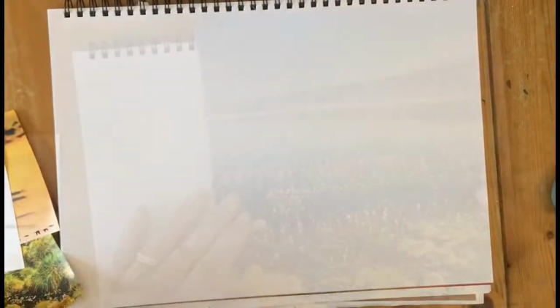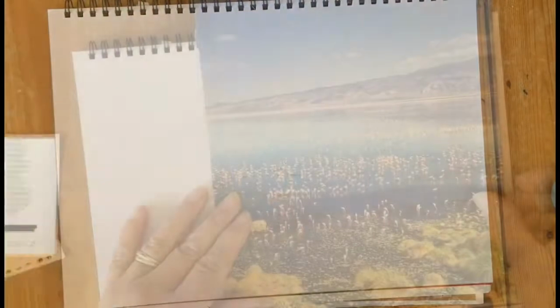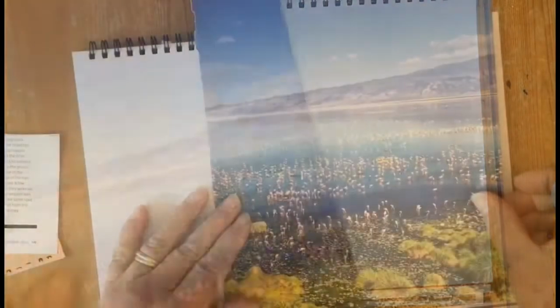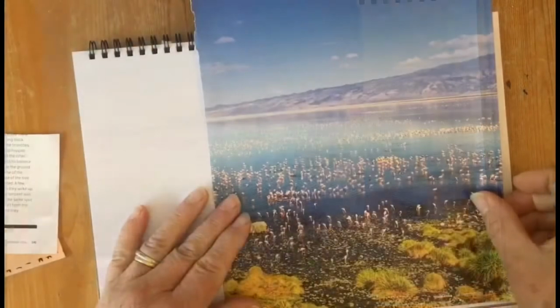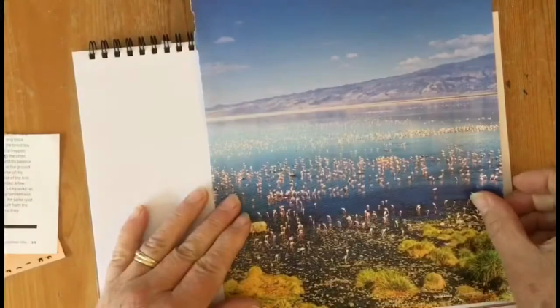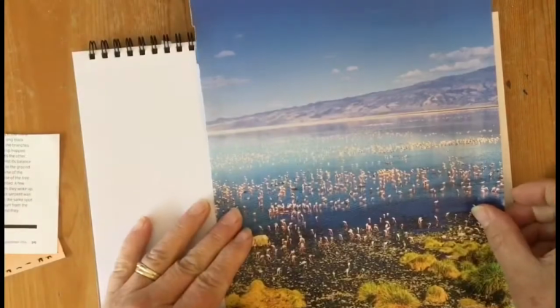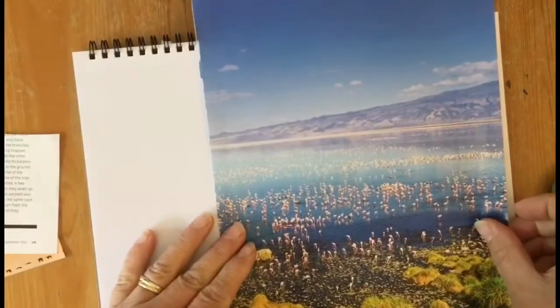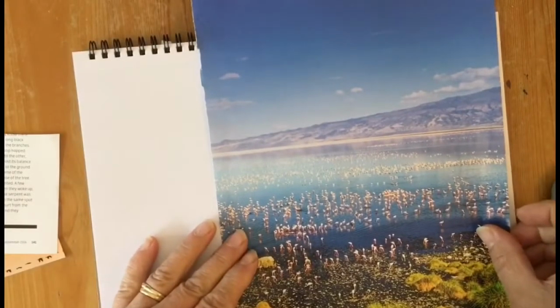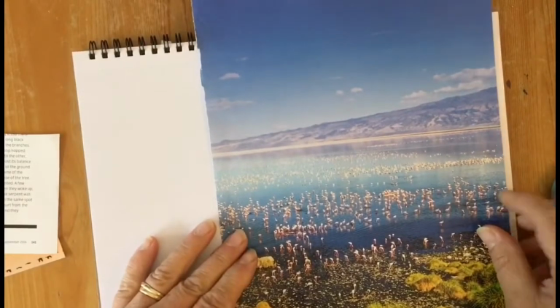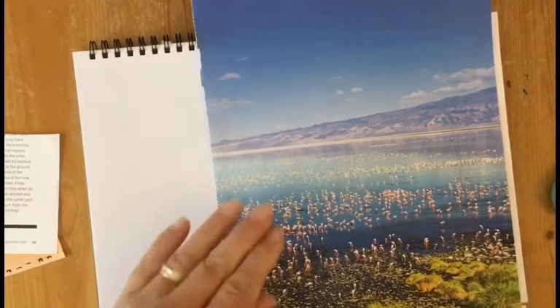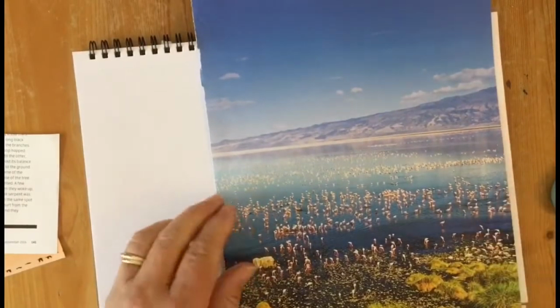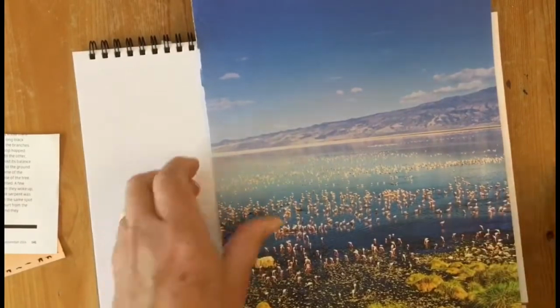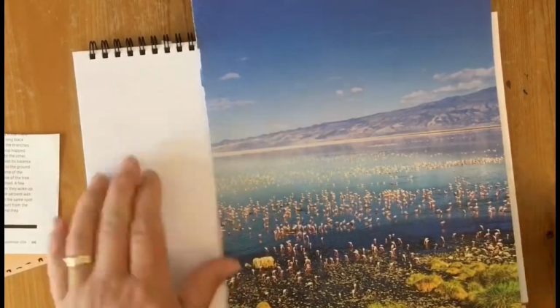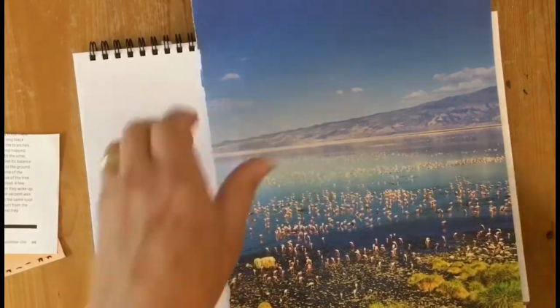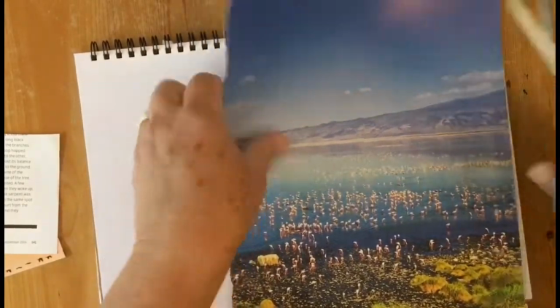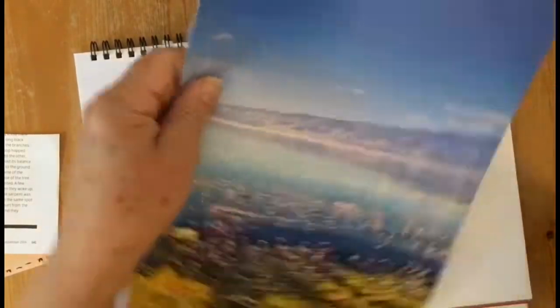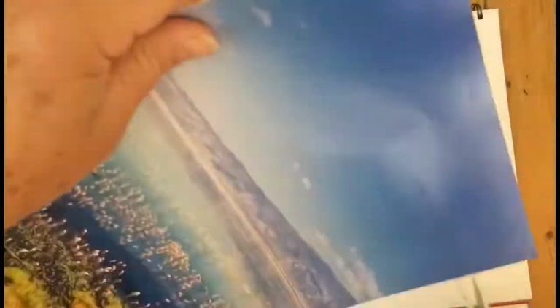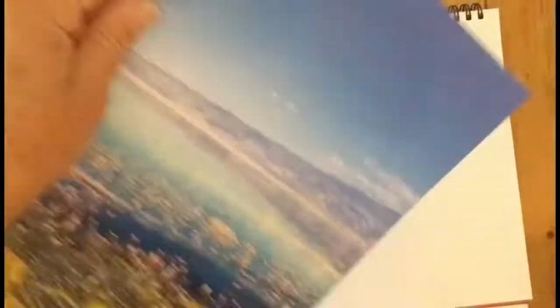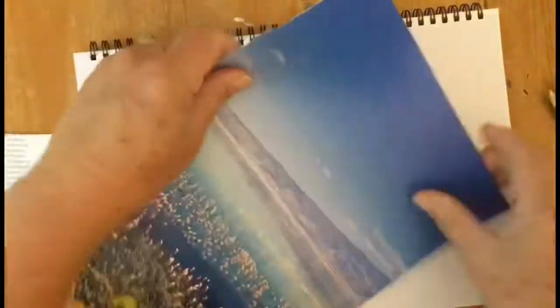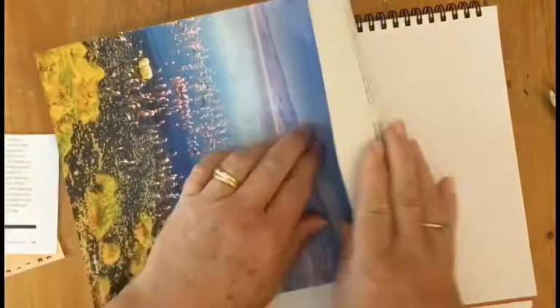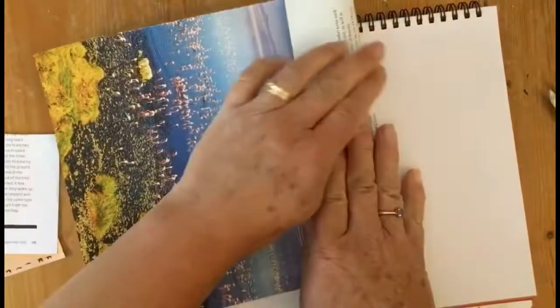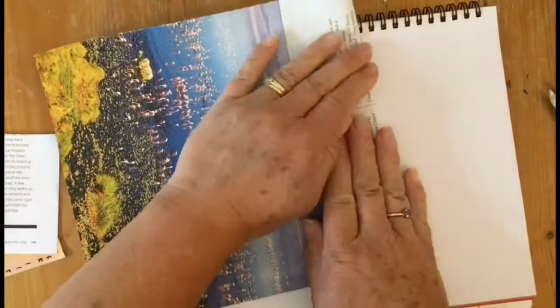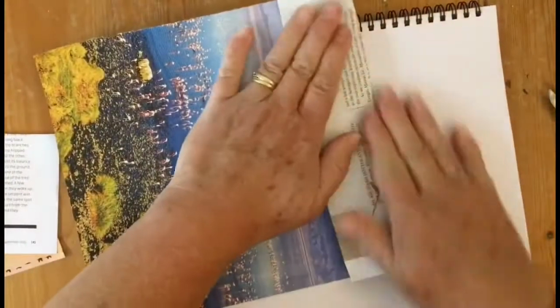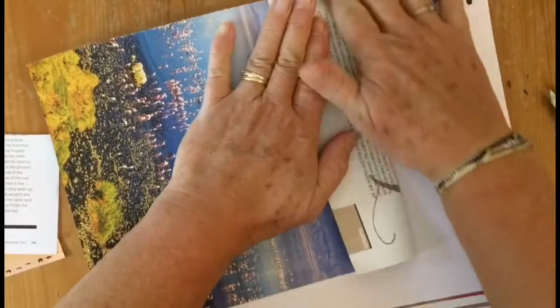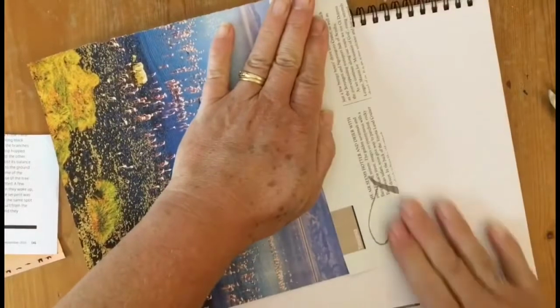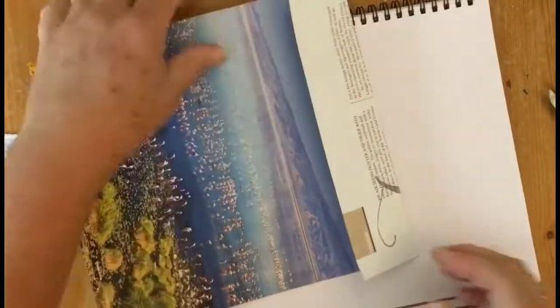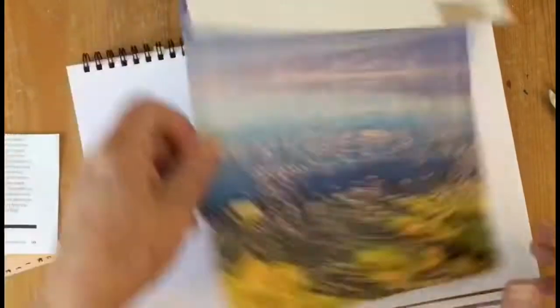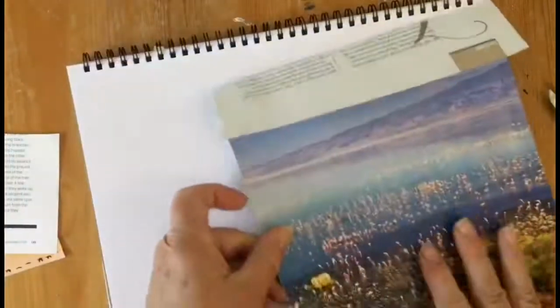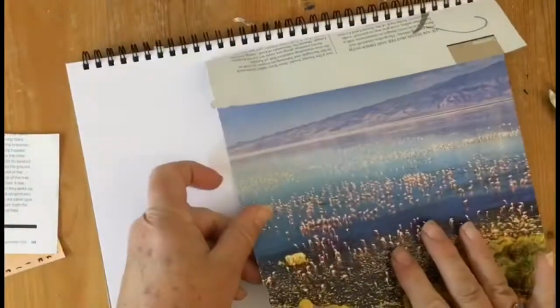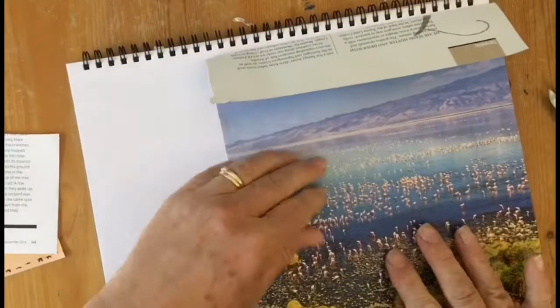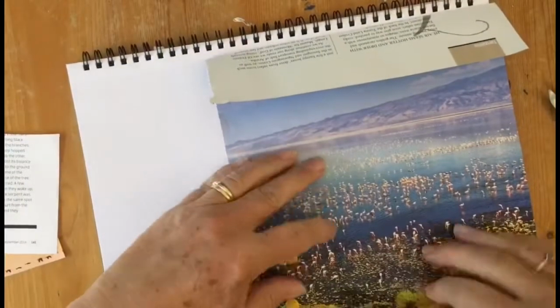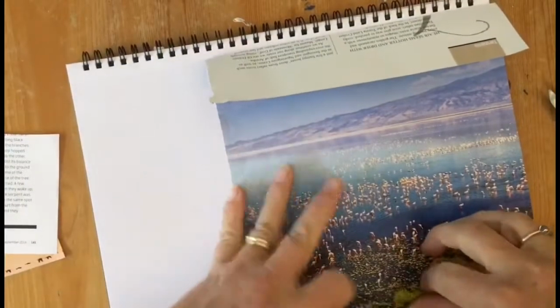Now take all the pictures and the words that you've cut out and make a picture by sticking them all onto a piece of paper.